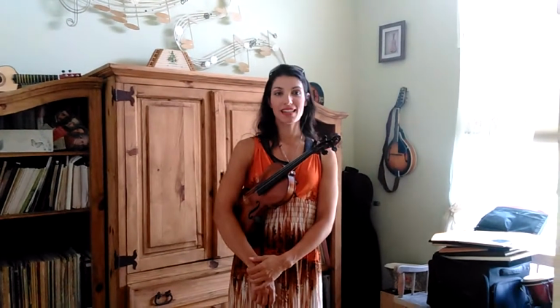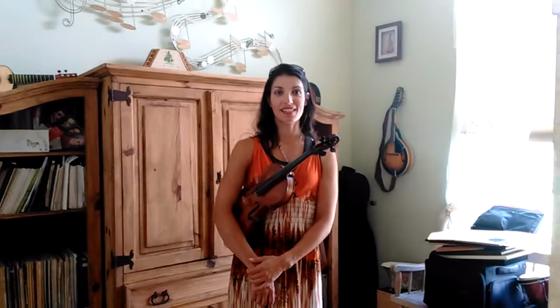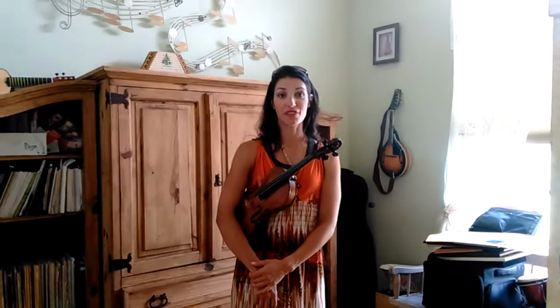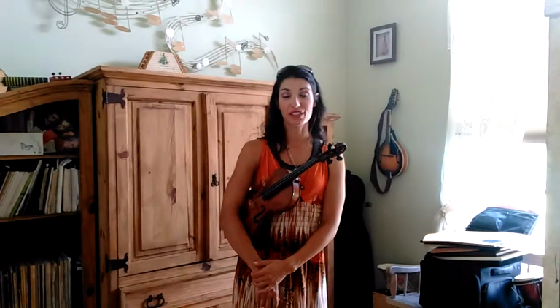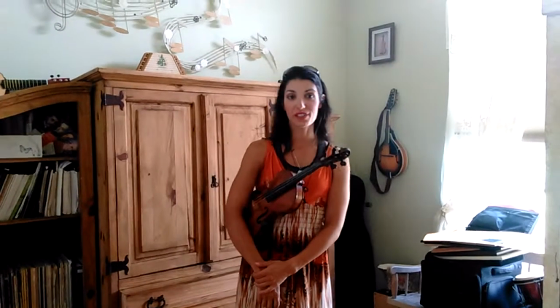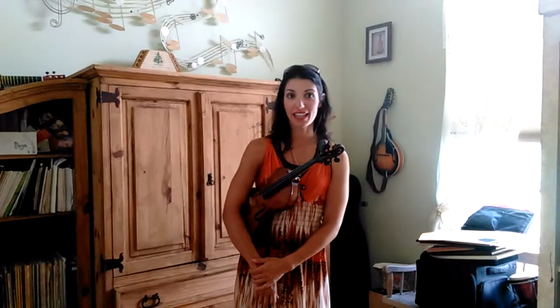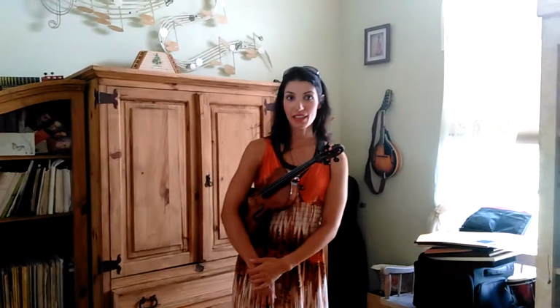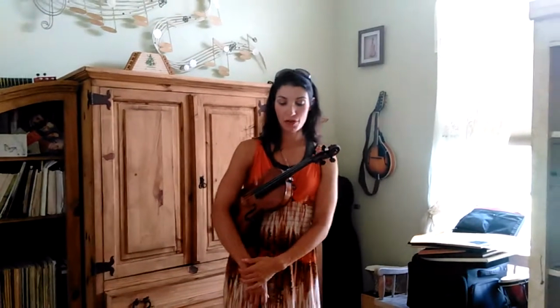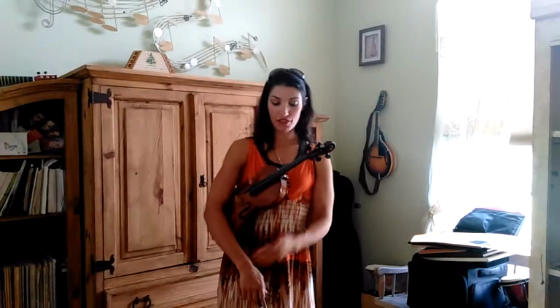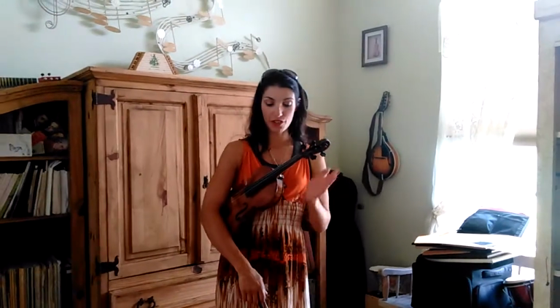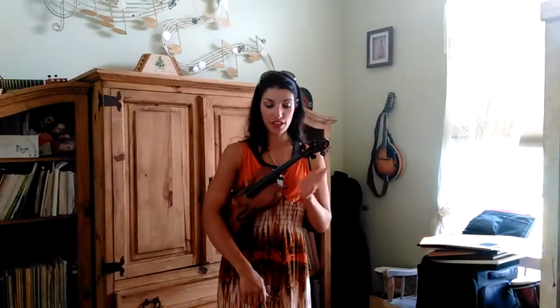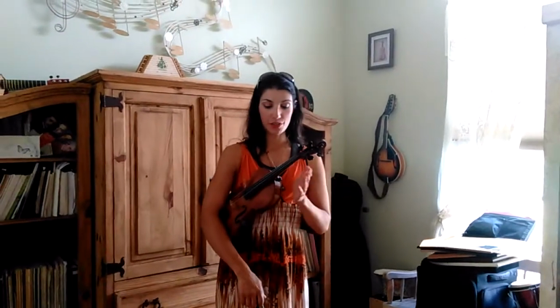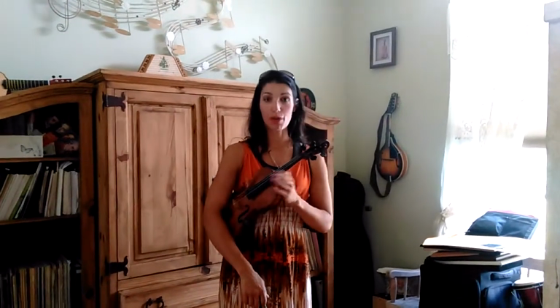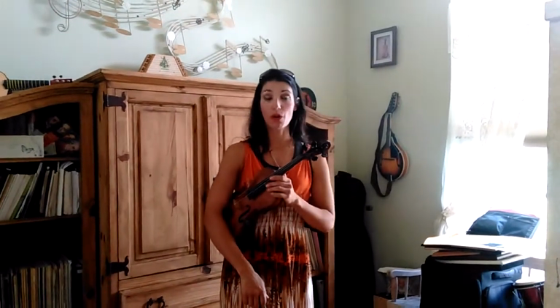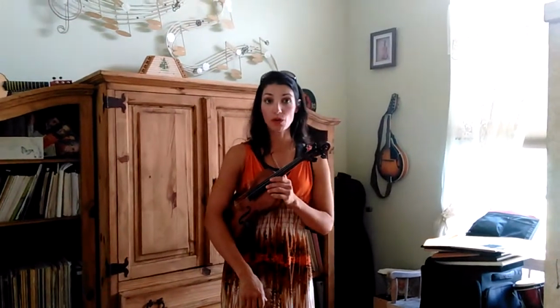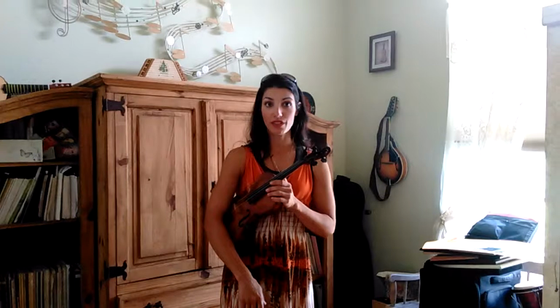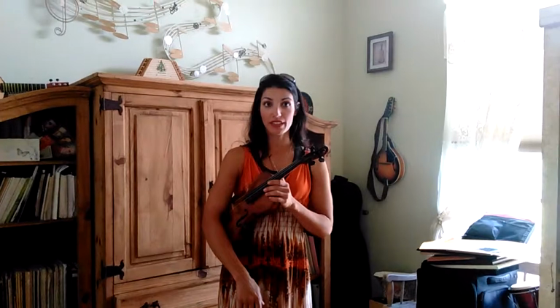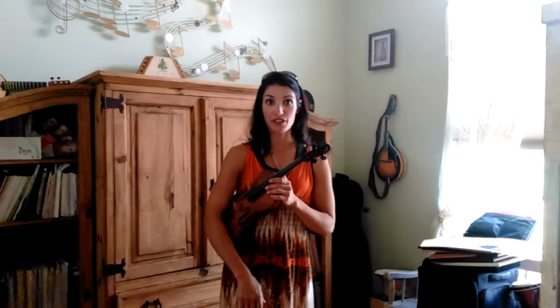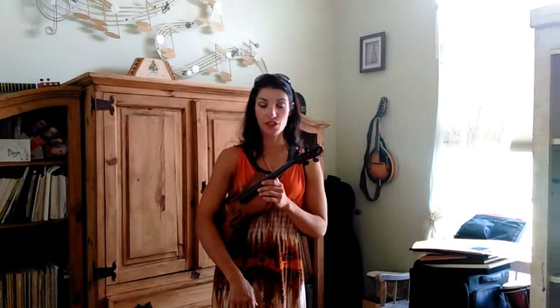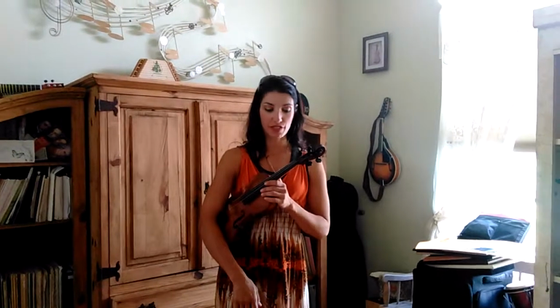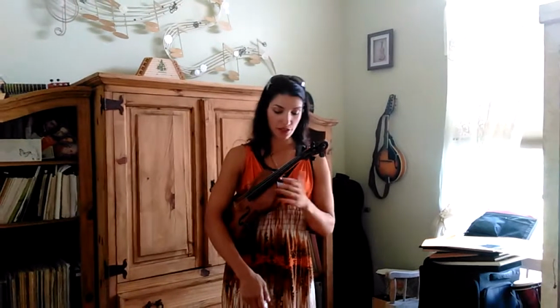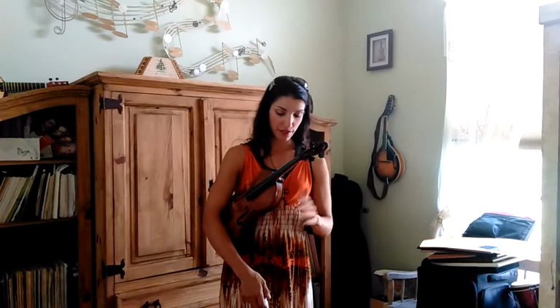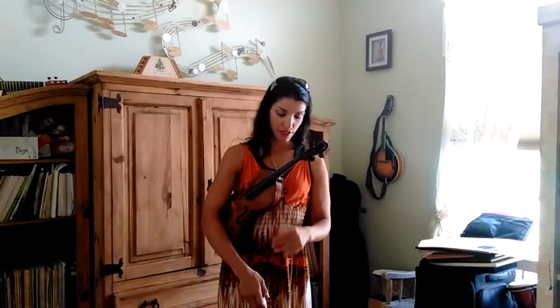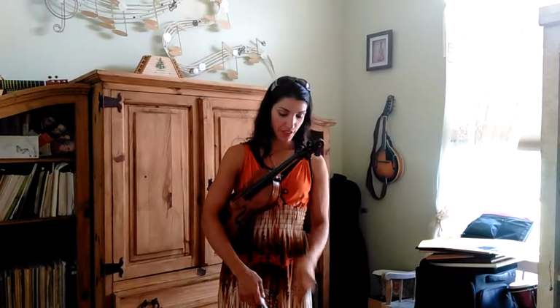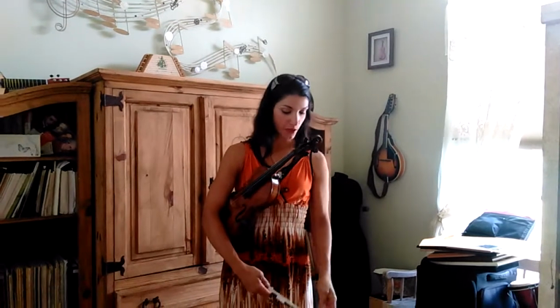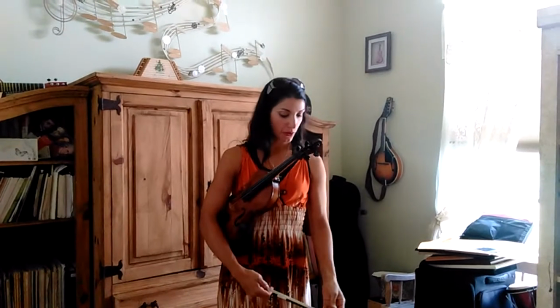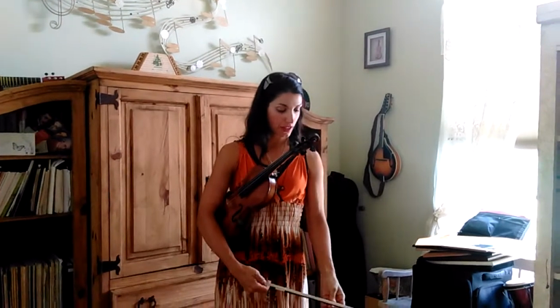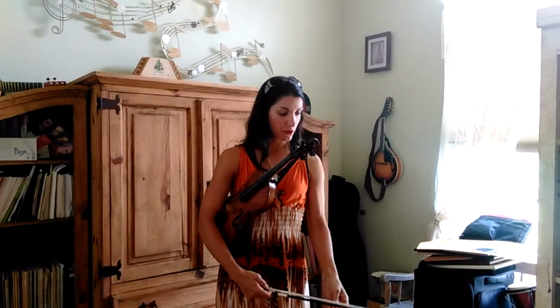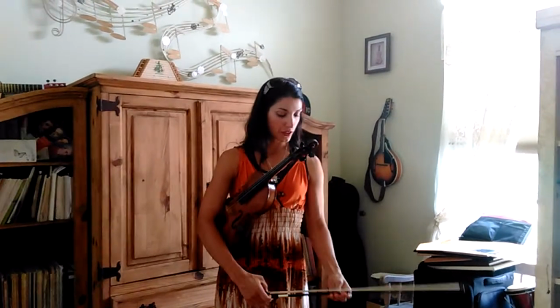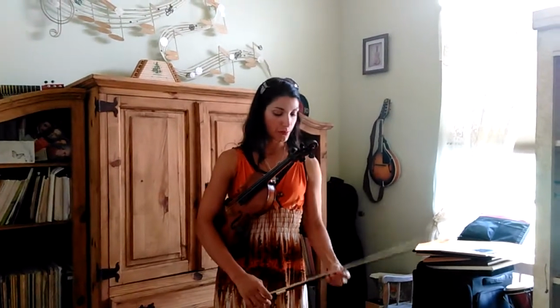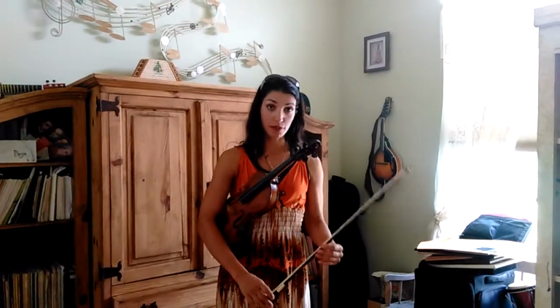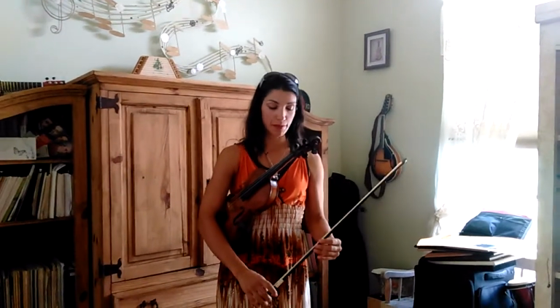This is Serena LaDuke again. We've gone over how to properly hold the violin in the first video. So in this video, we're going to go over a good bow grip.